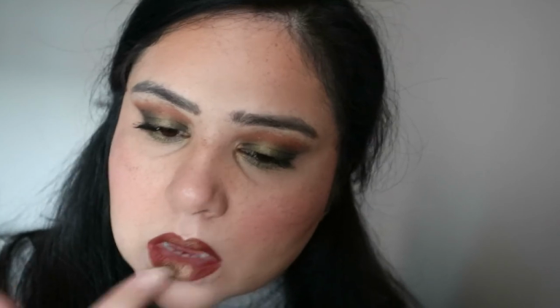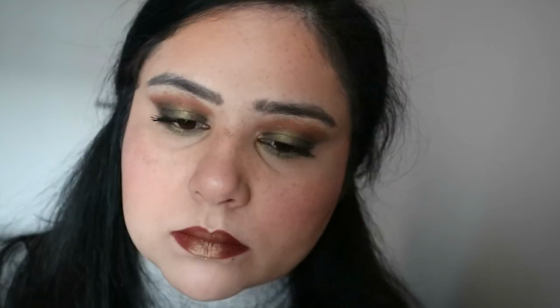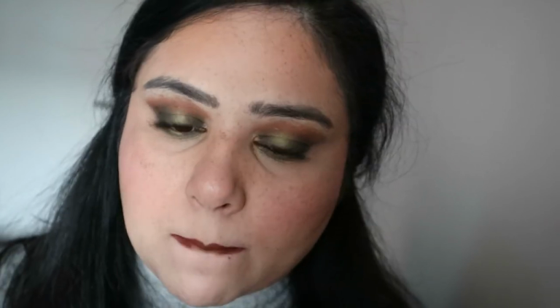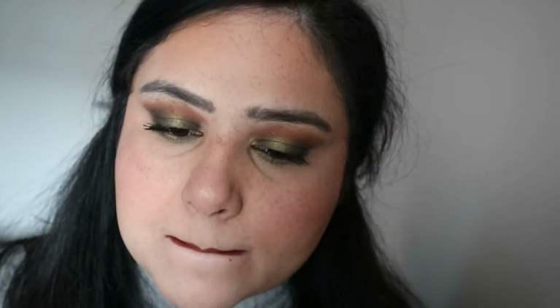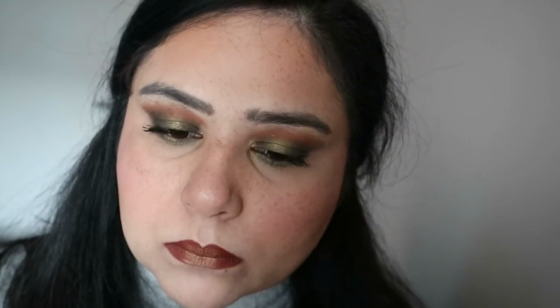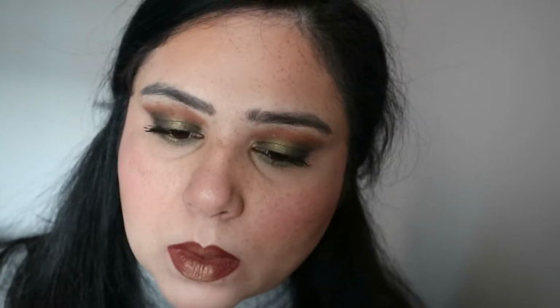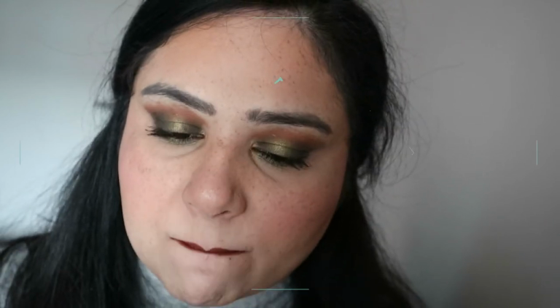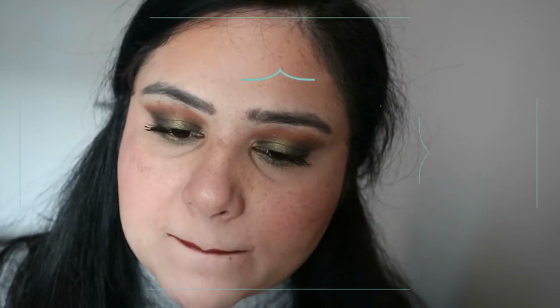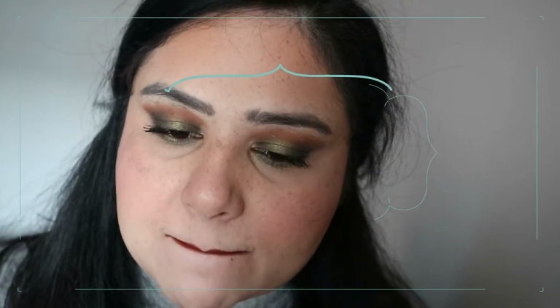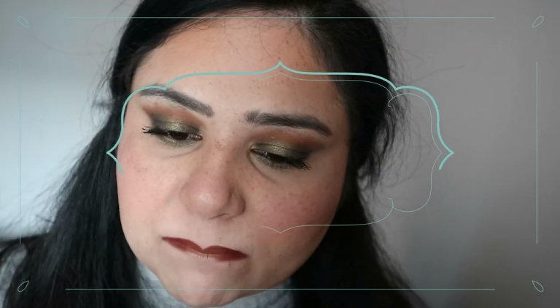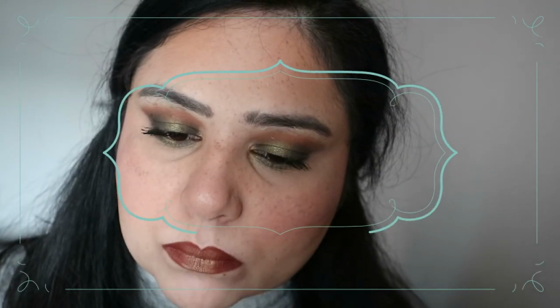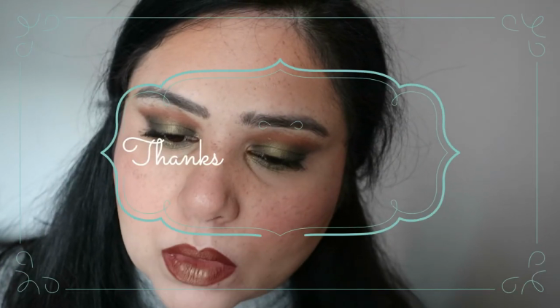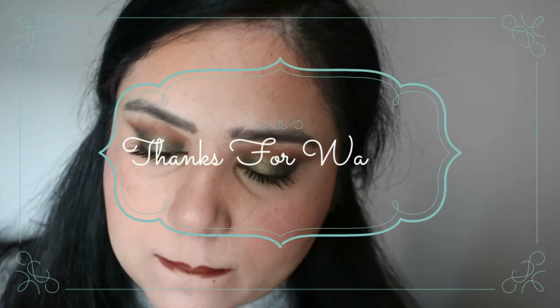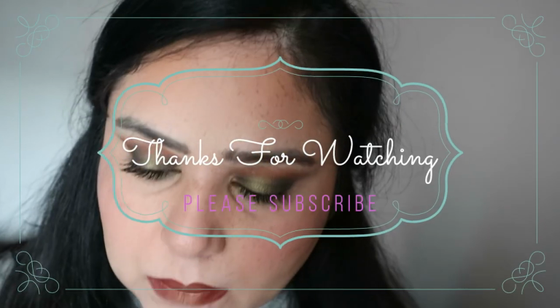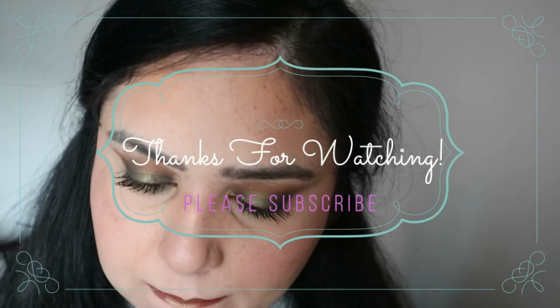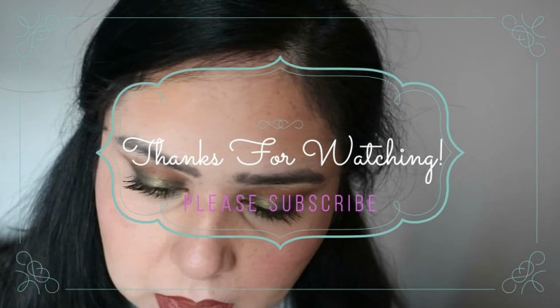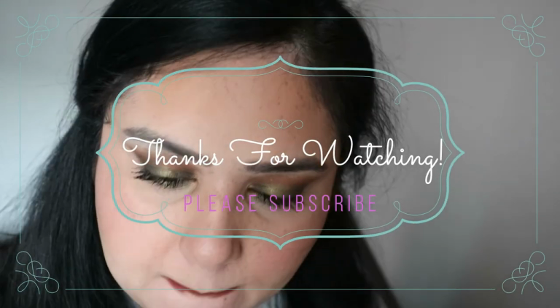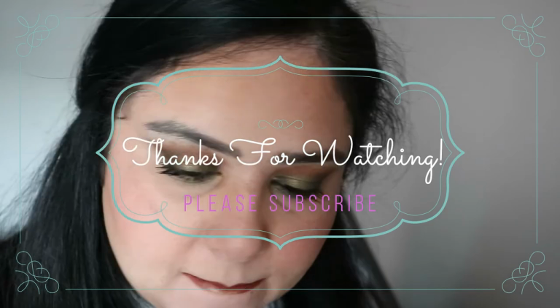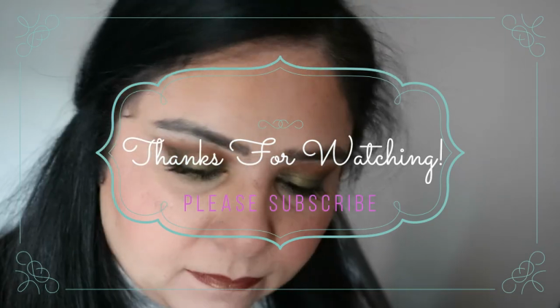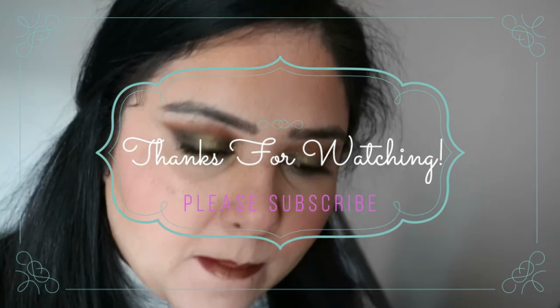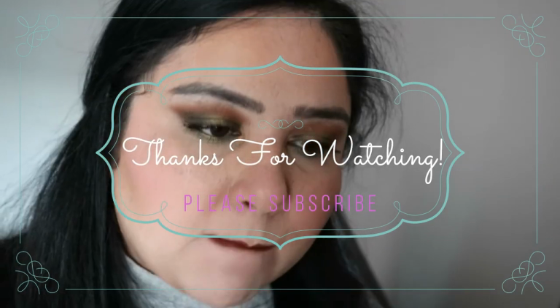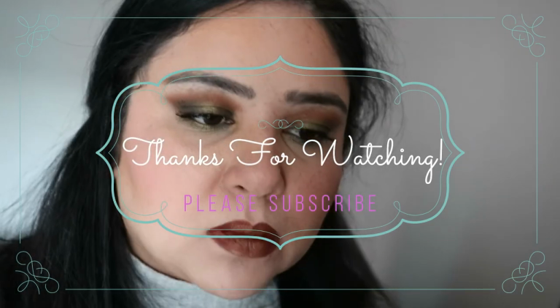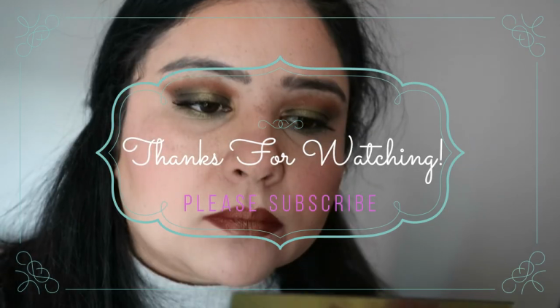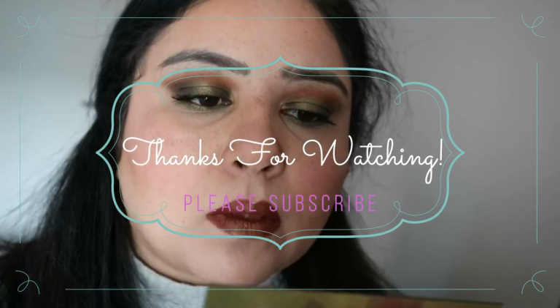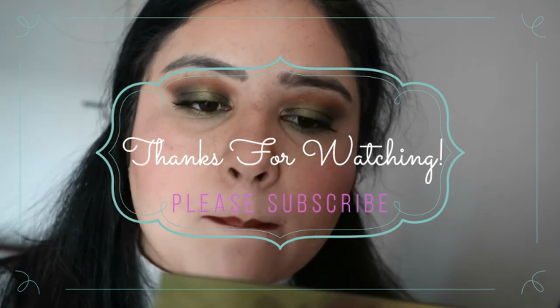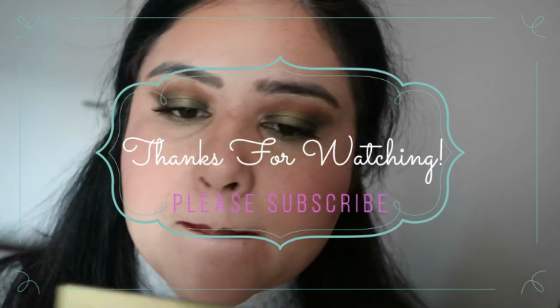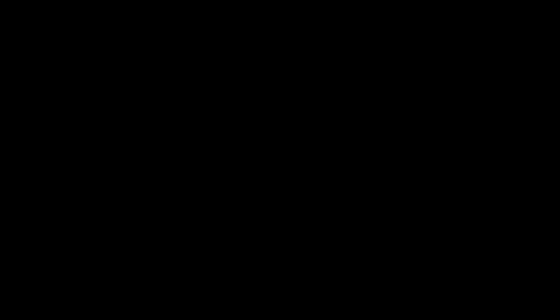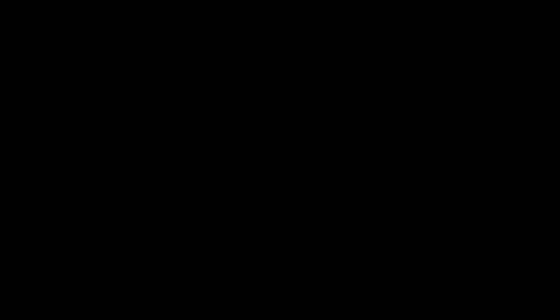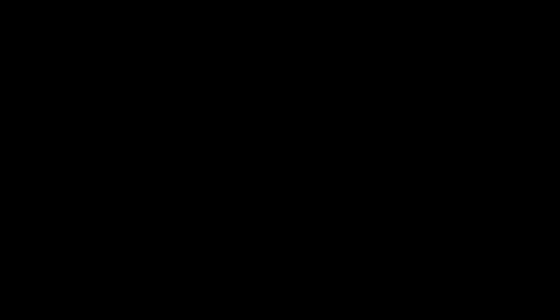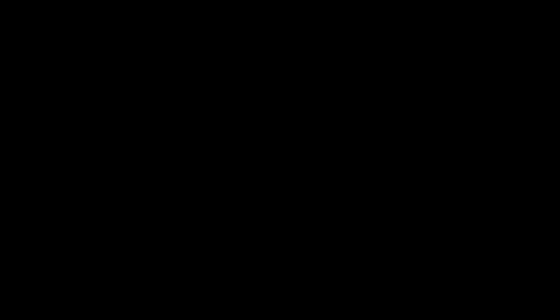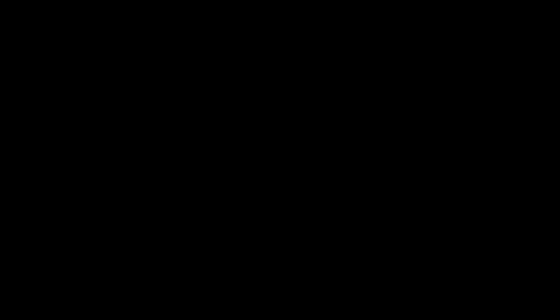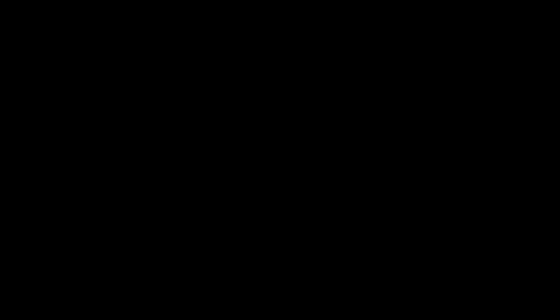And that is done! I hope you guys like this — please give it a thumbs up if you enjoyed it, and I will see you guys next time. Bye!